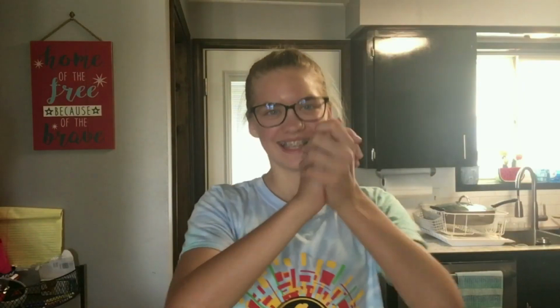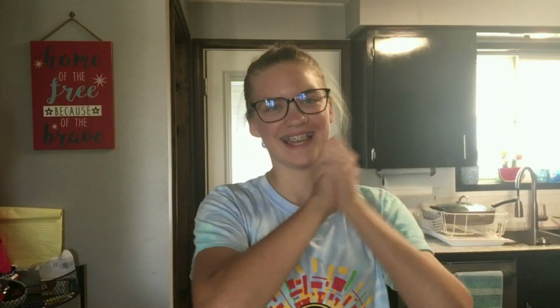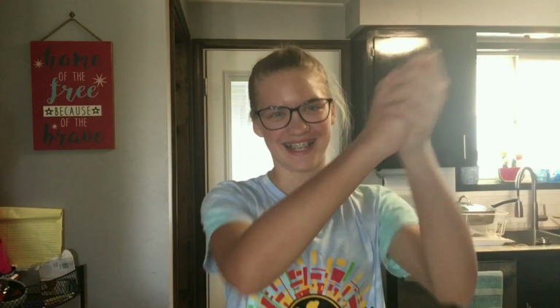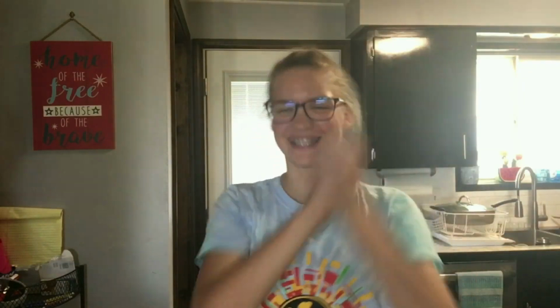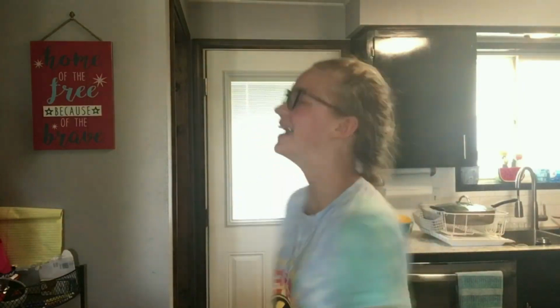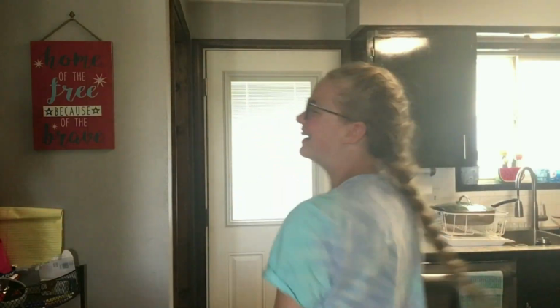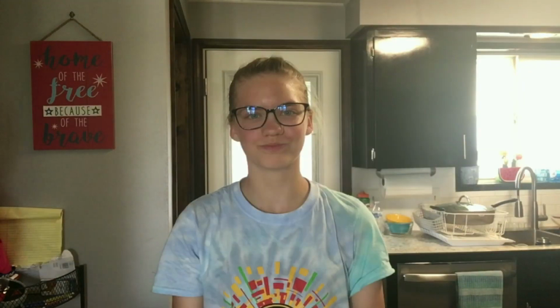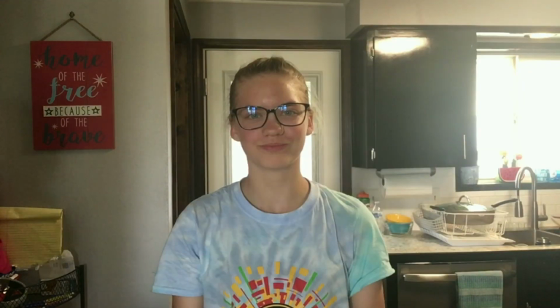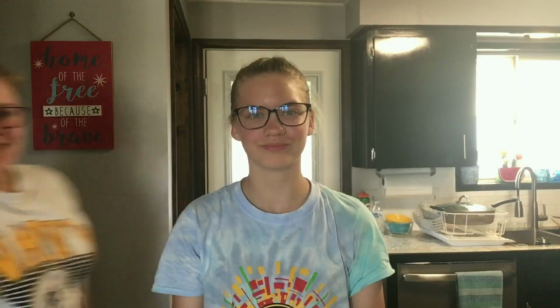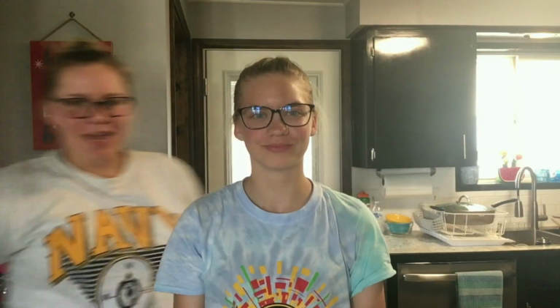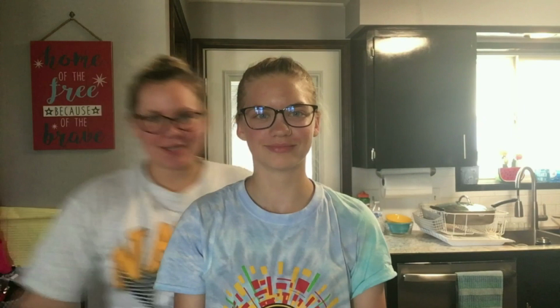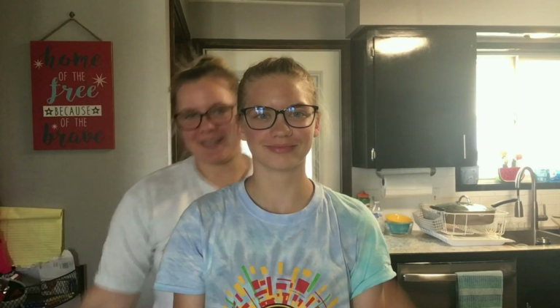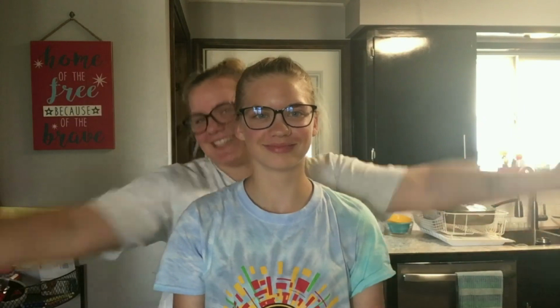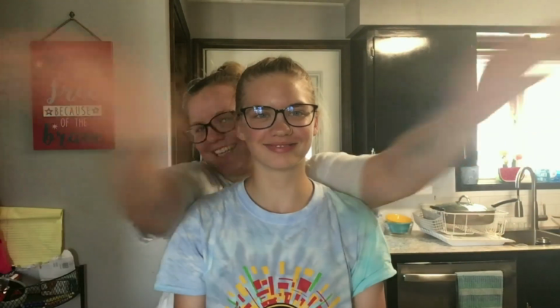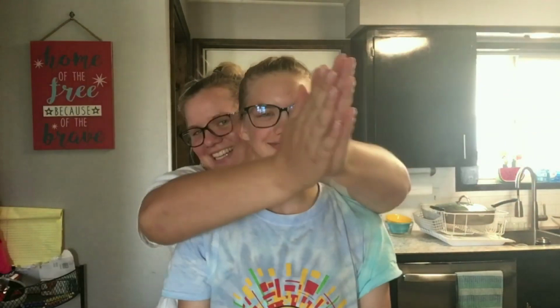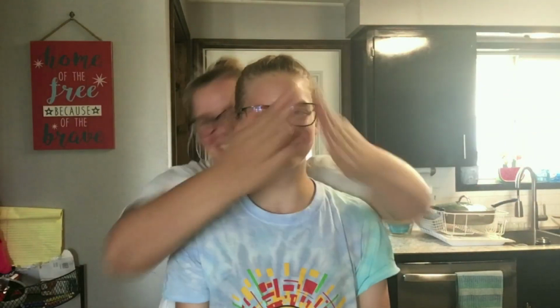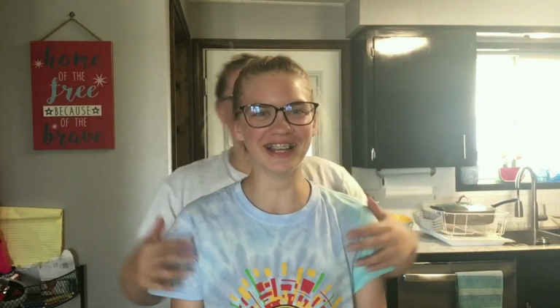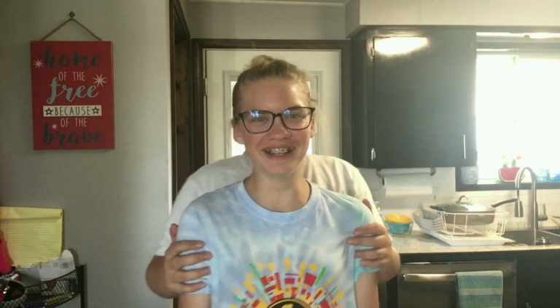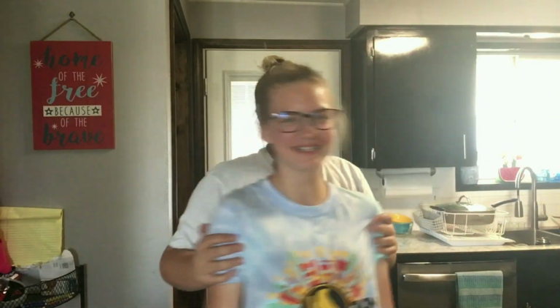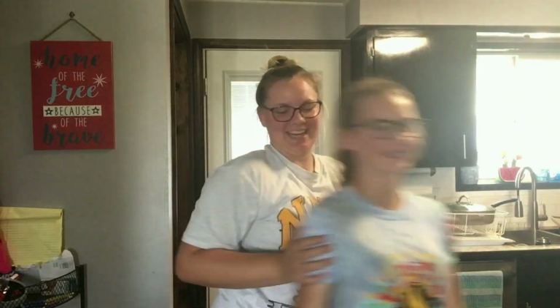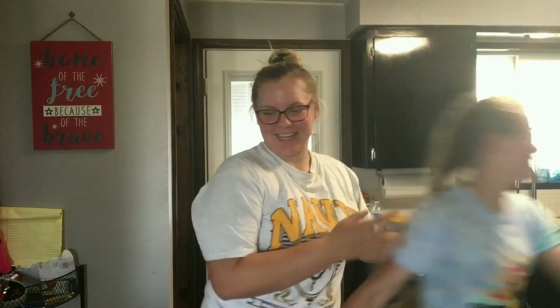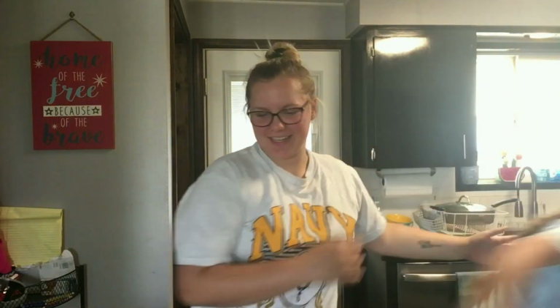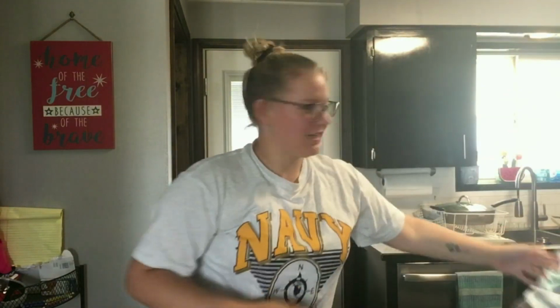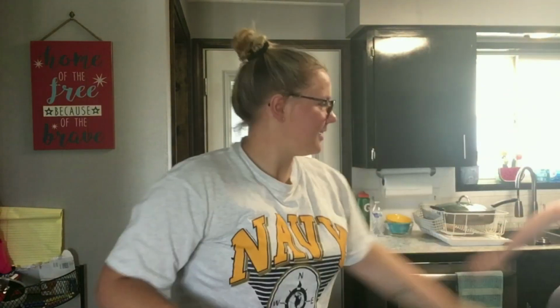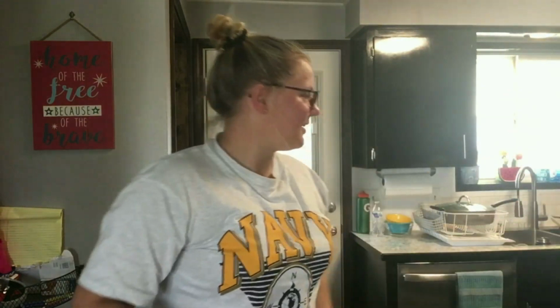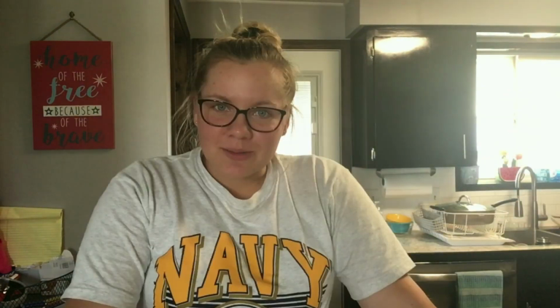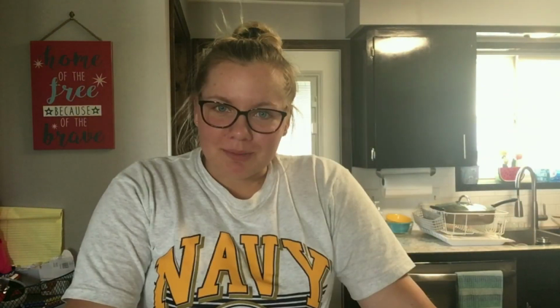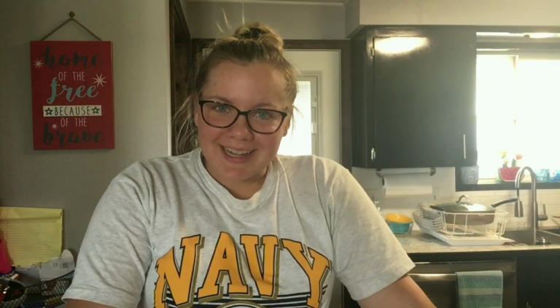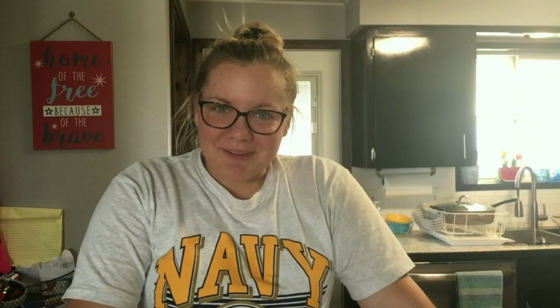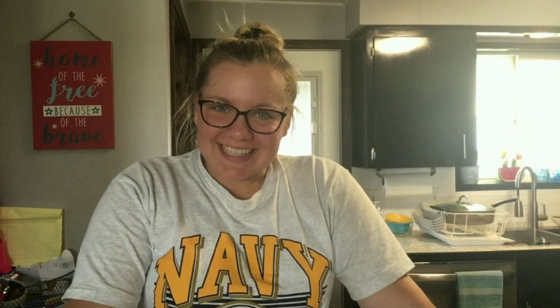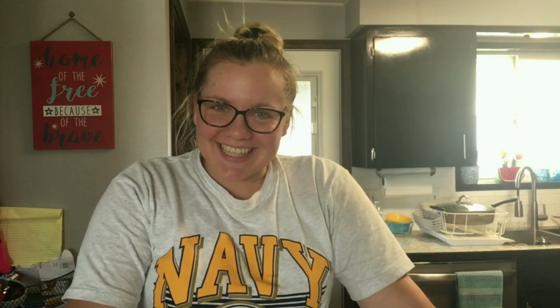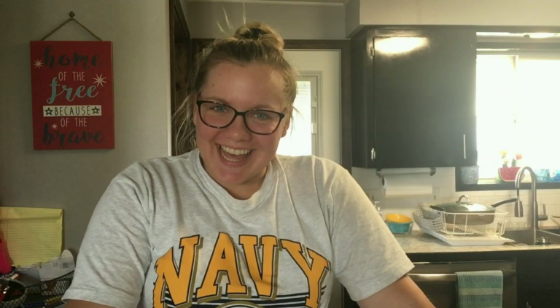Hey guys, what's up? We're making a mask today.